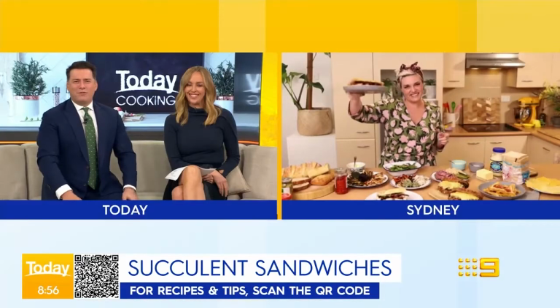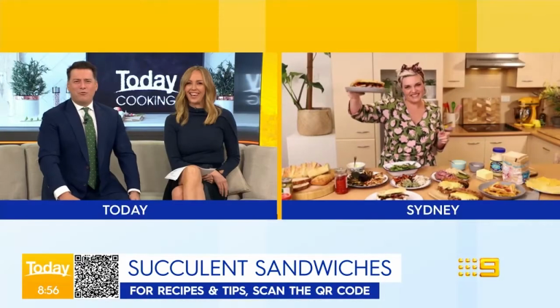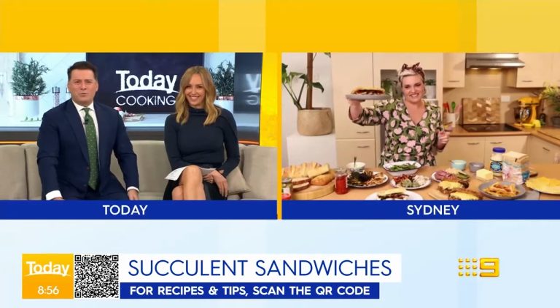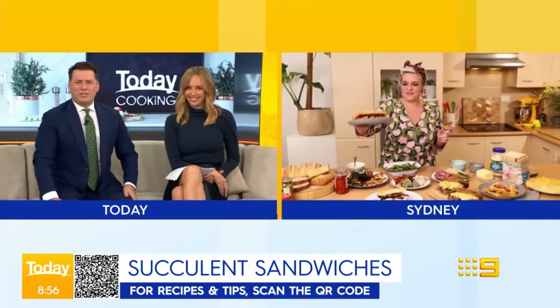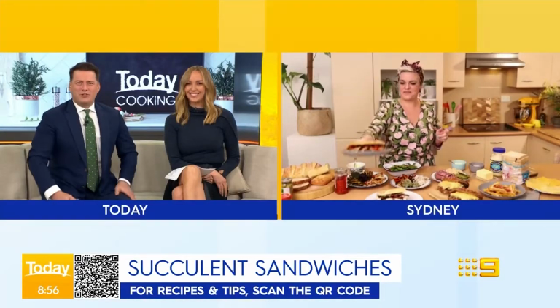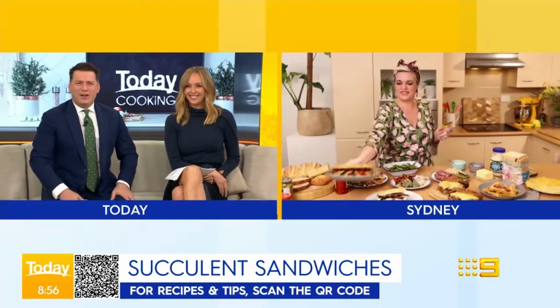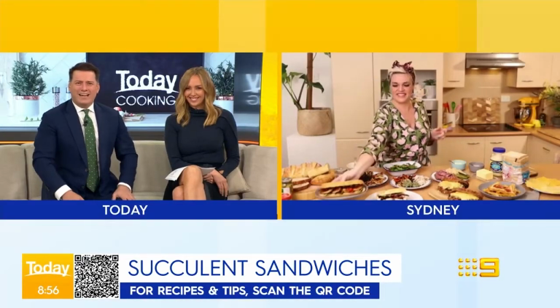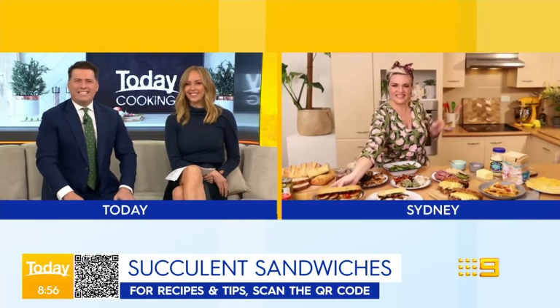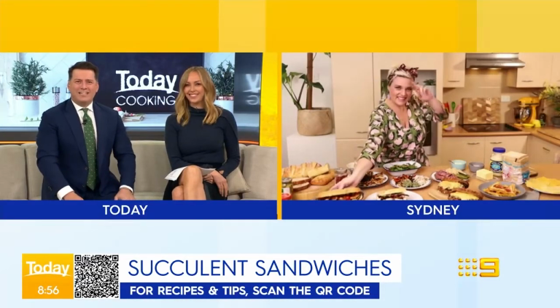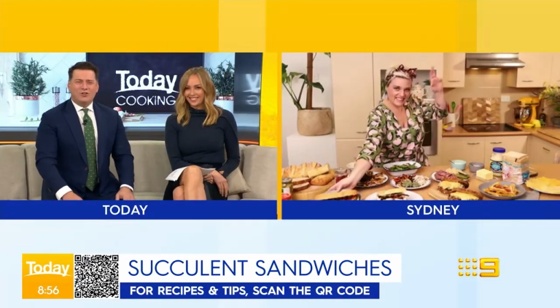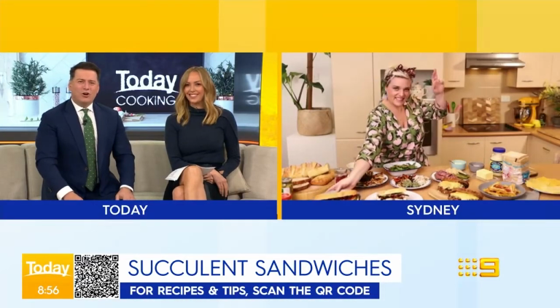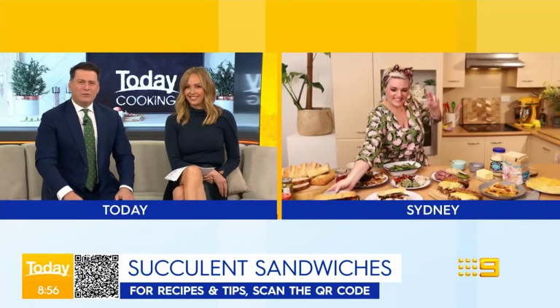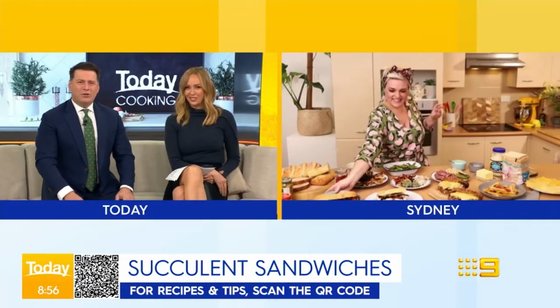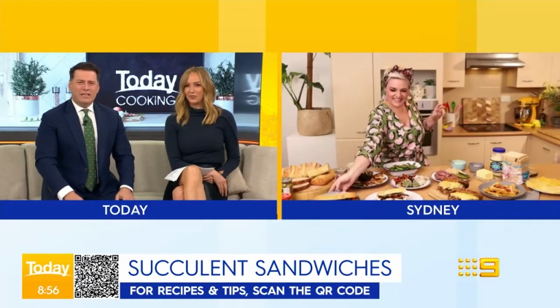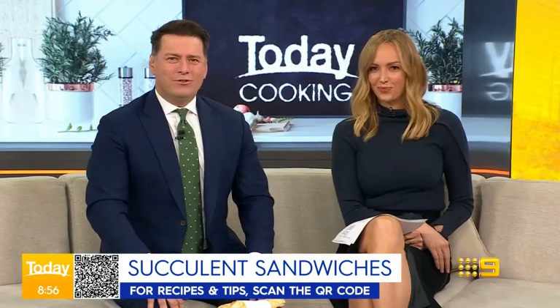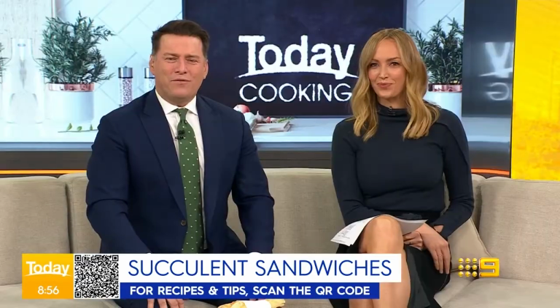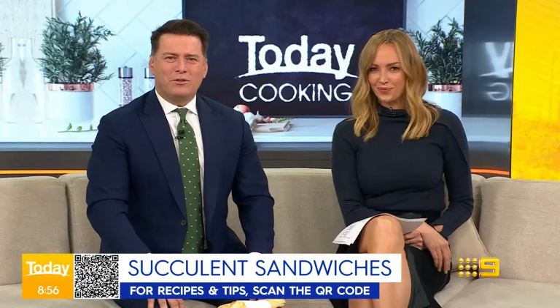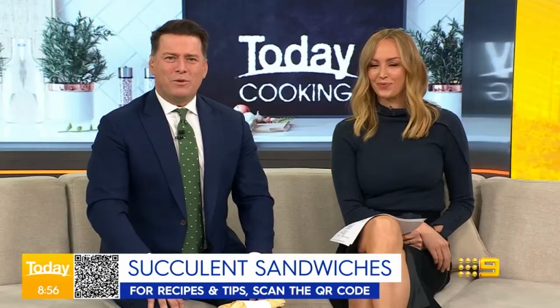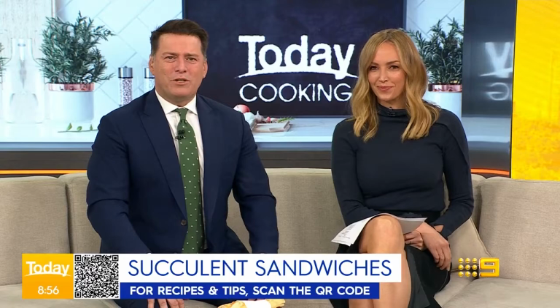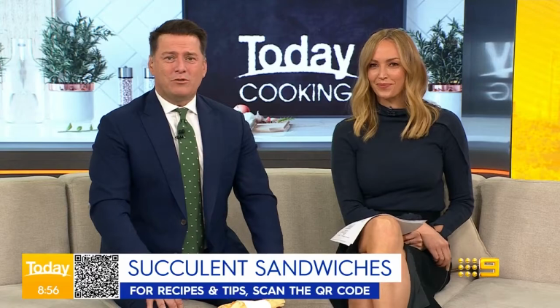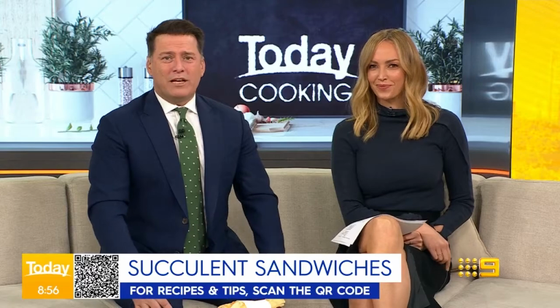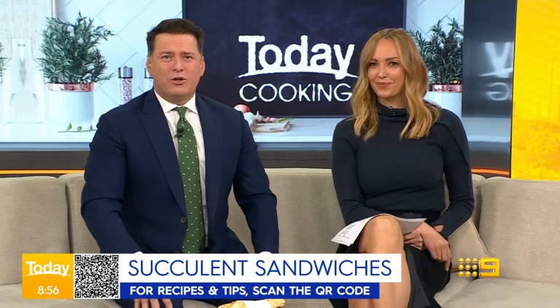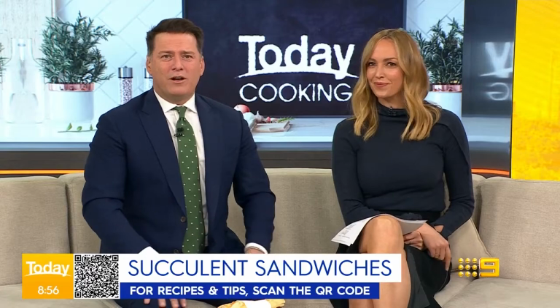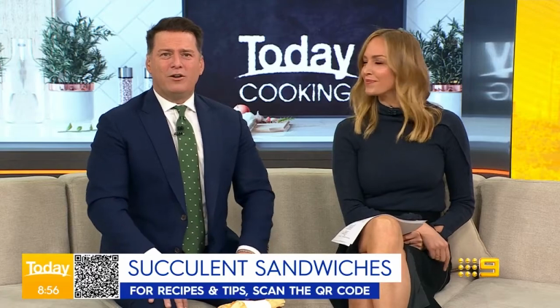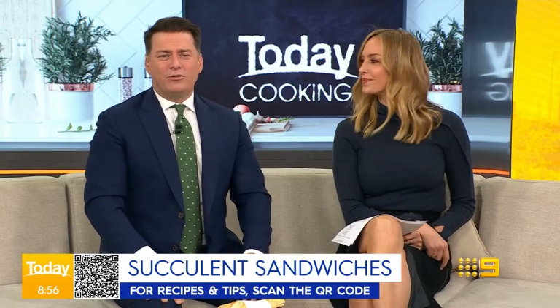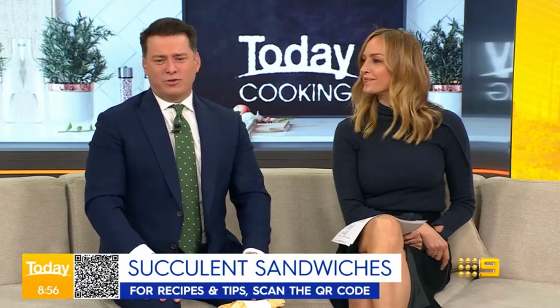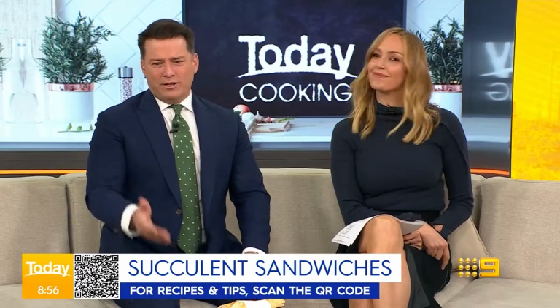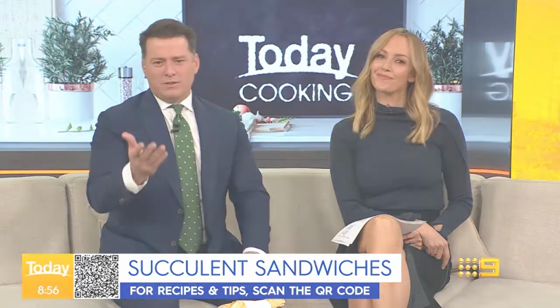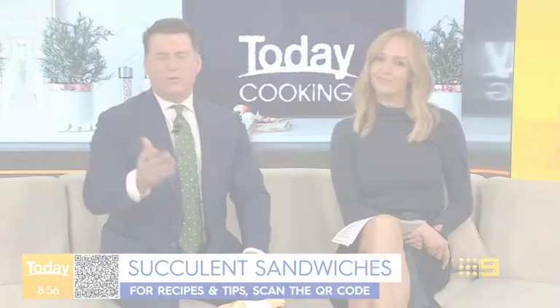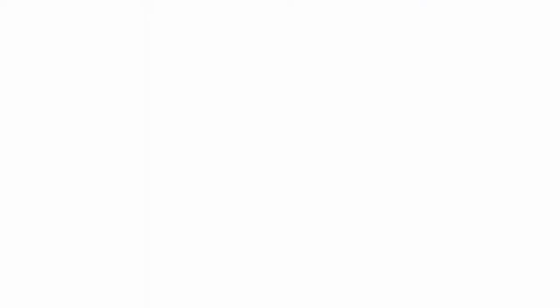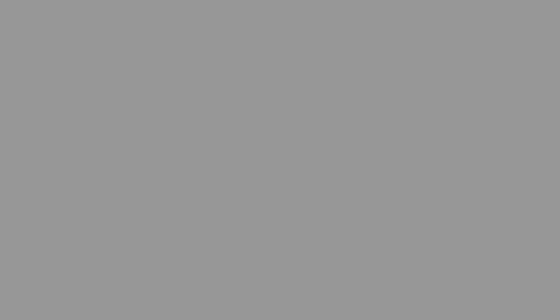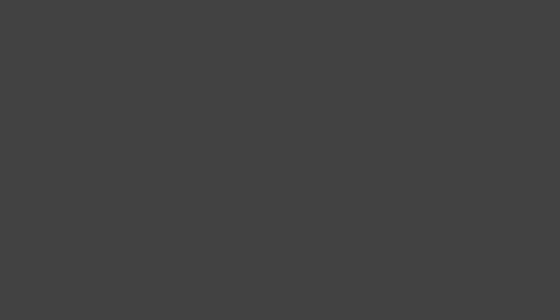For the full recipes, head to 9honey.com.au — a fabulous website — or scan the QR code on your screen.